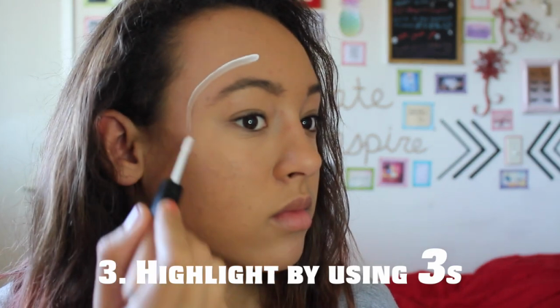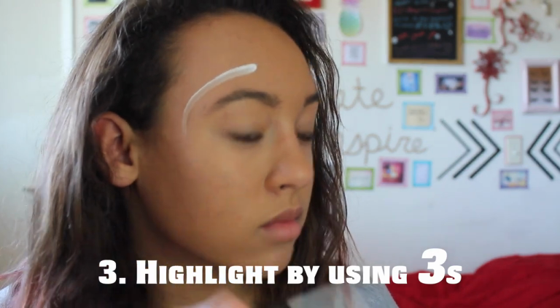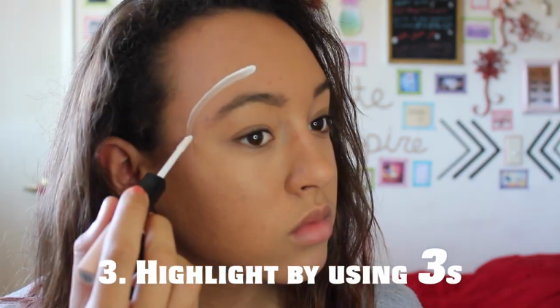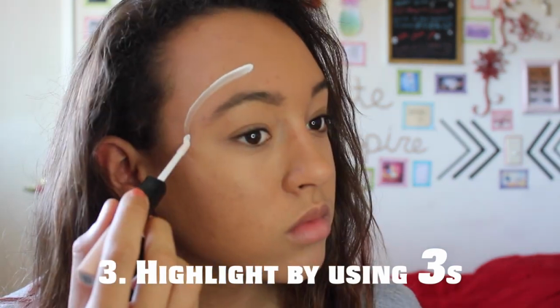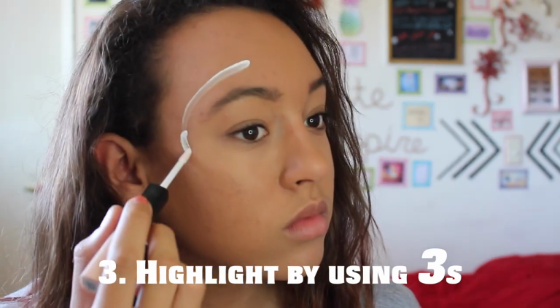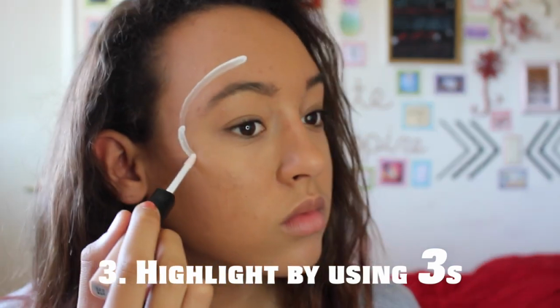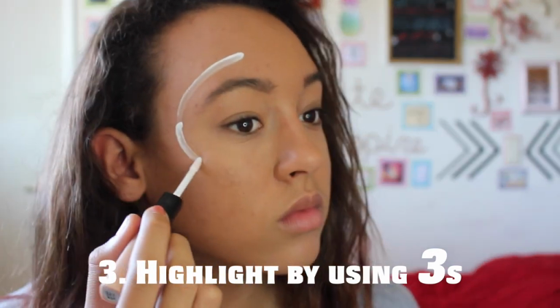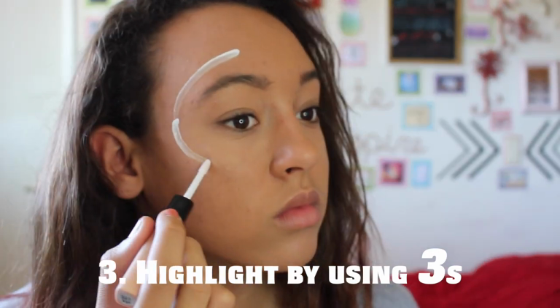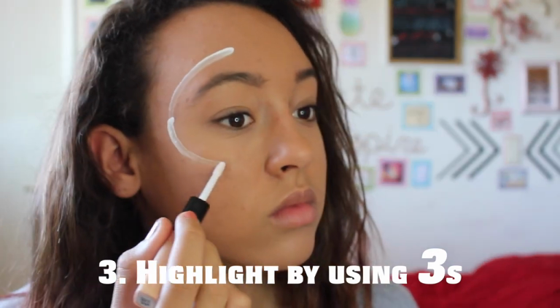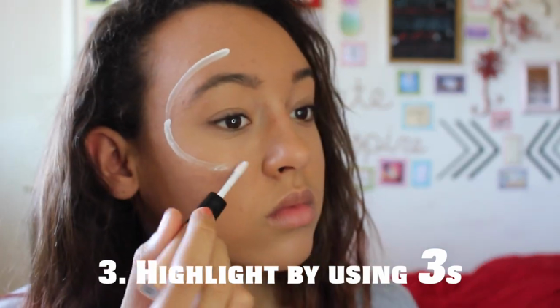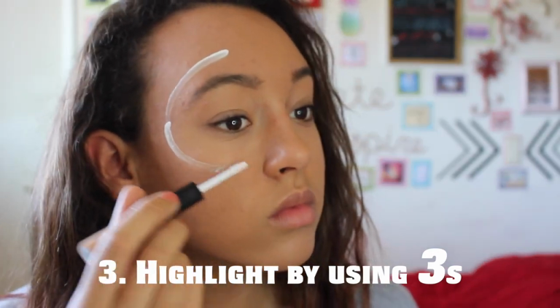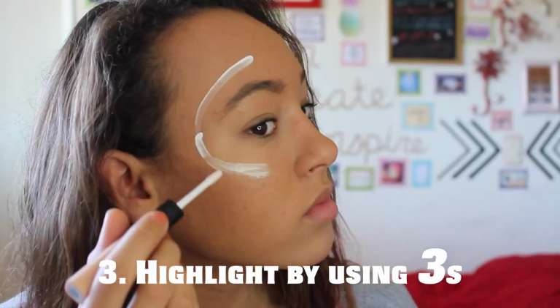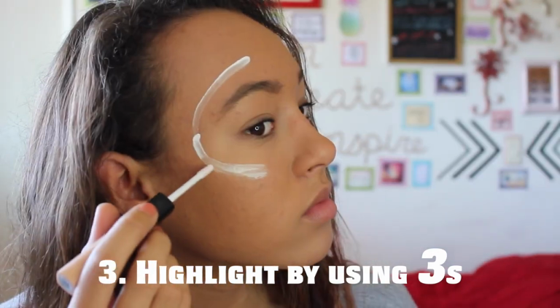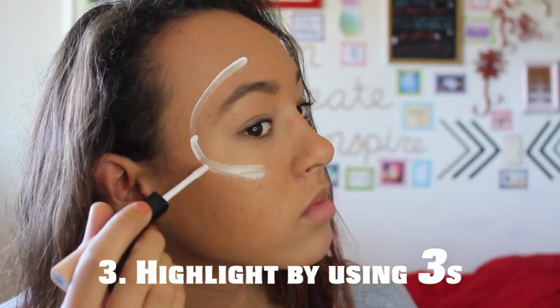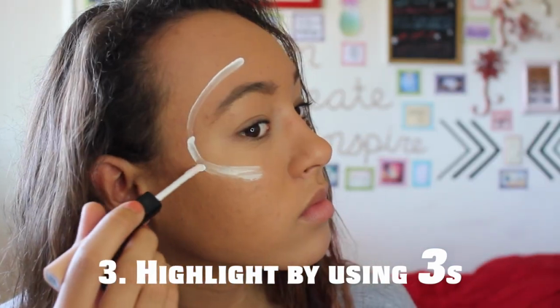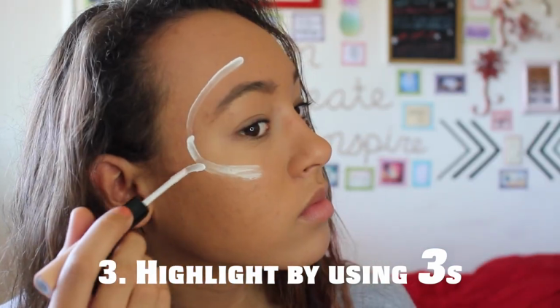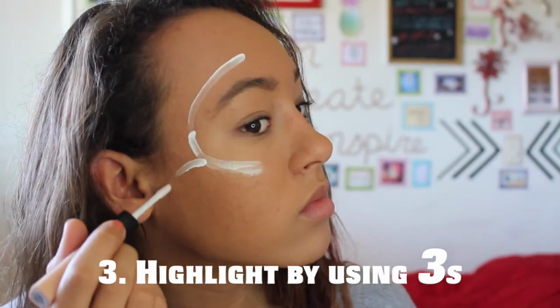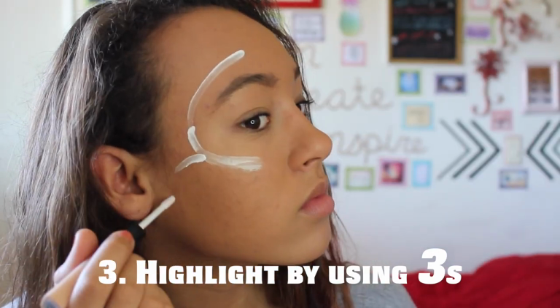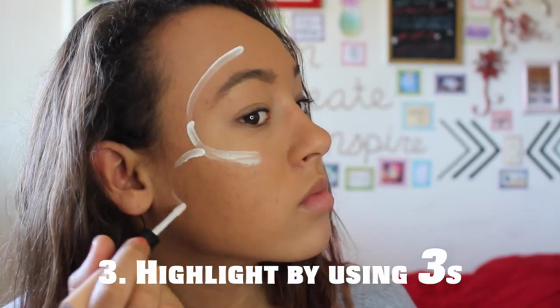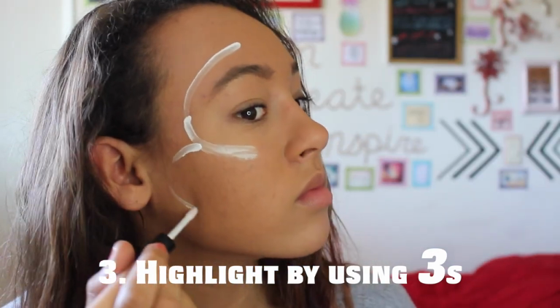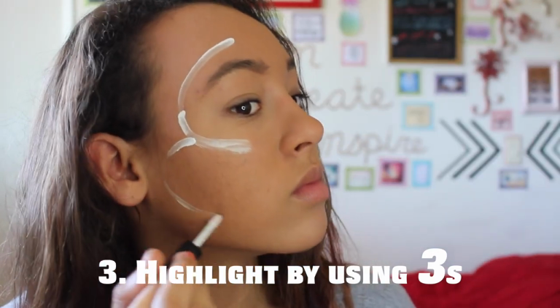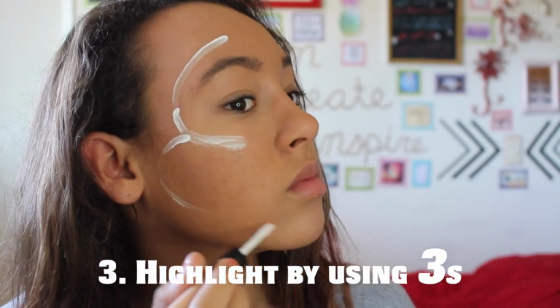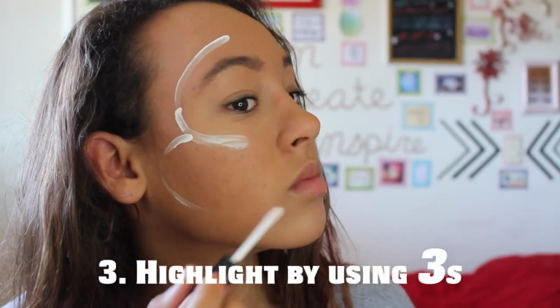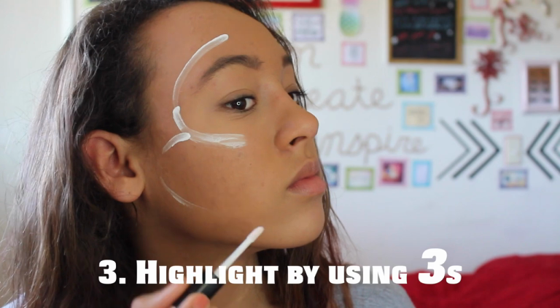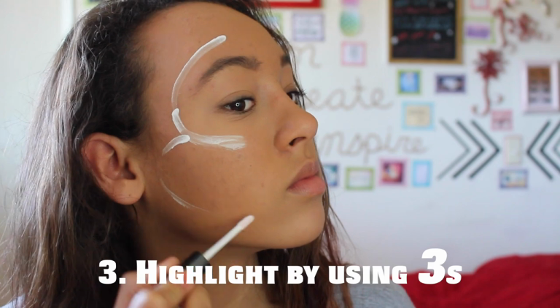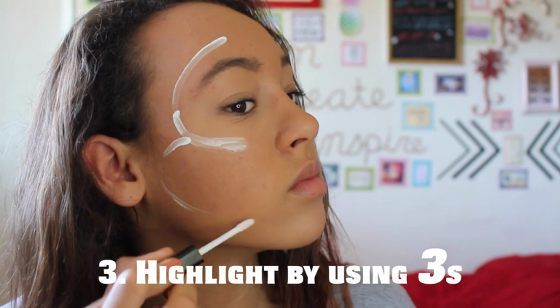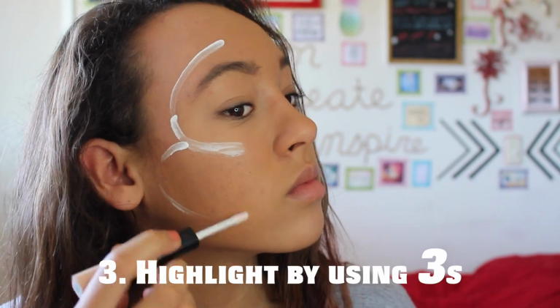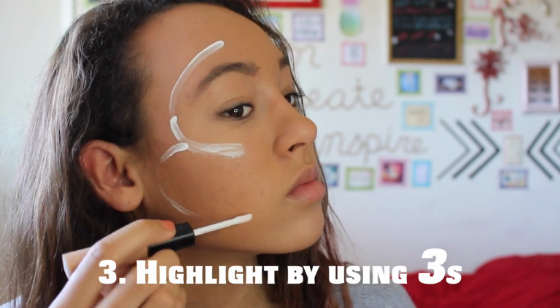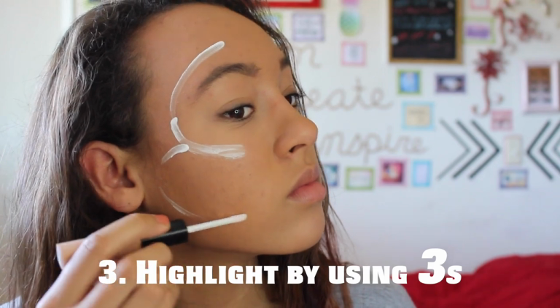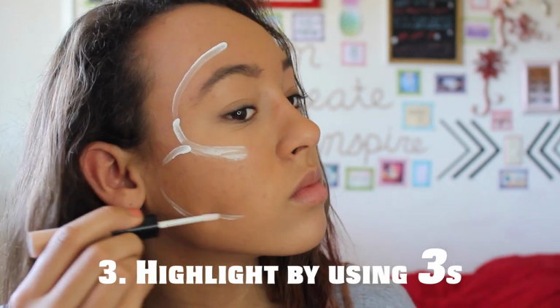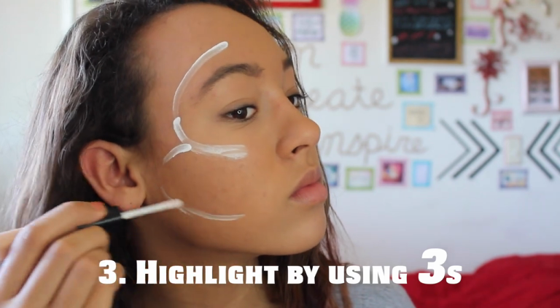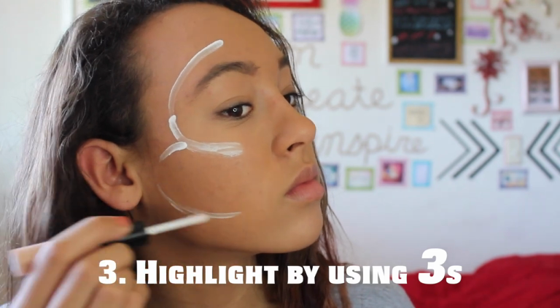An easy way to remember how to highlight your face is just by drawing a simple three and then blending it all in.